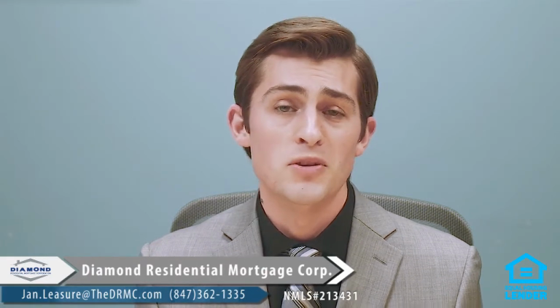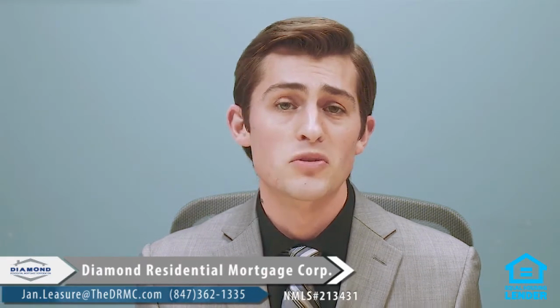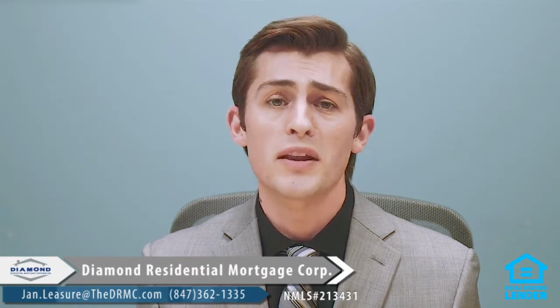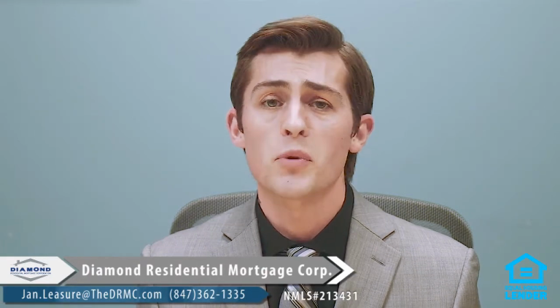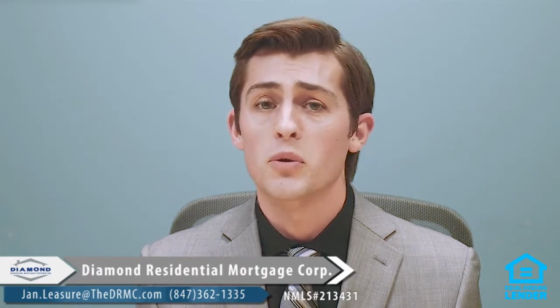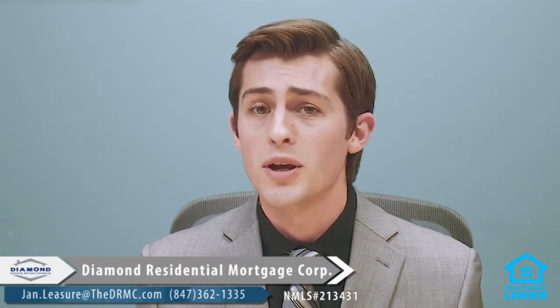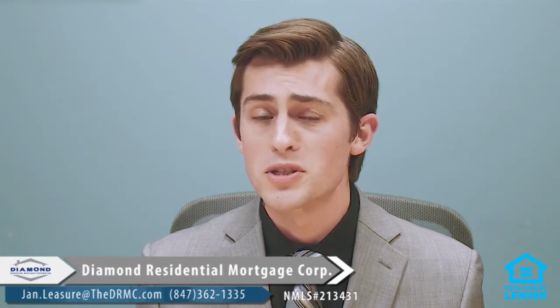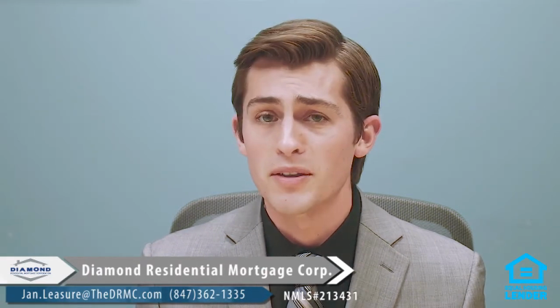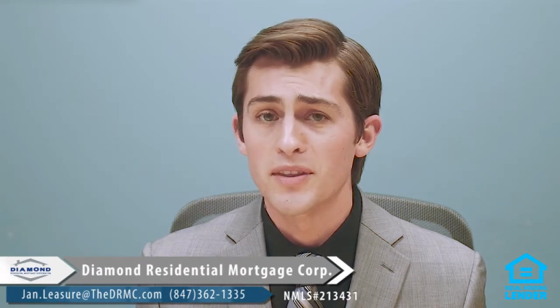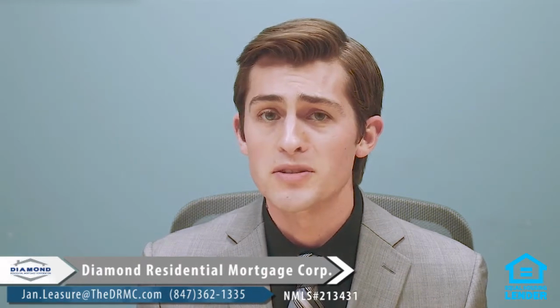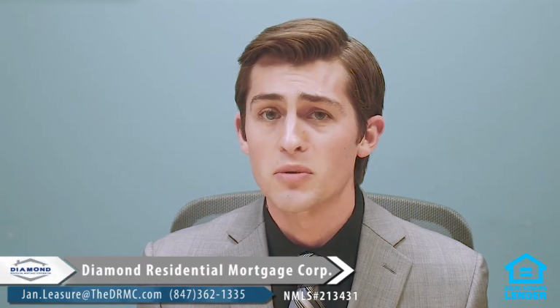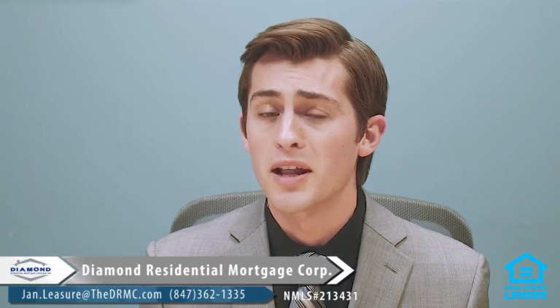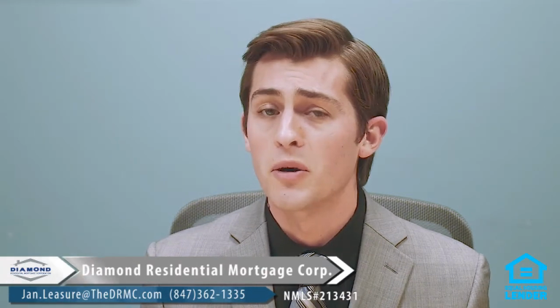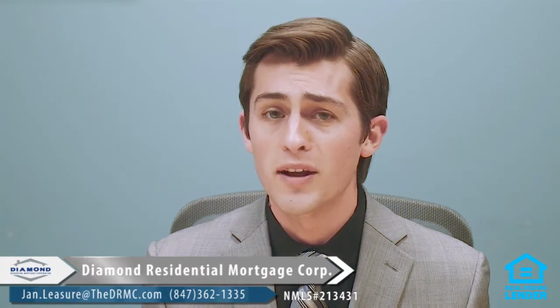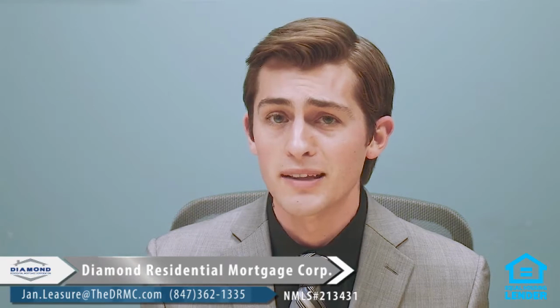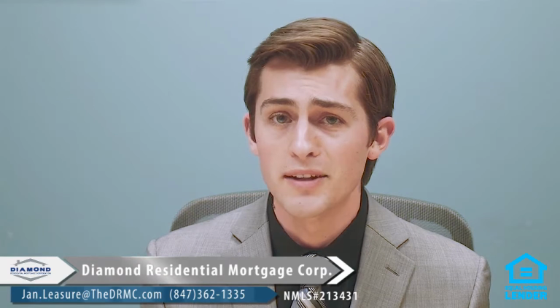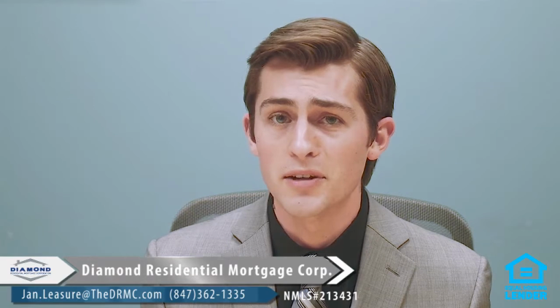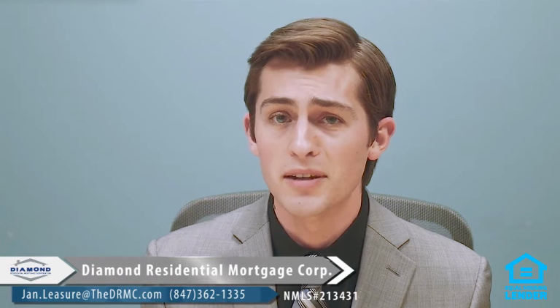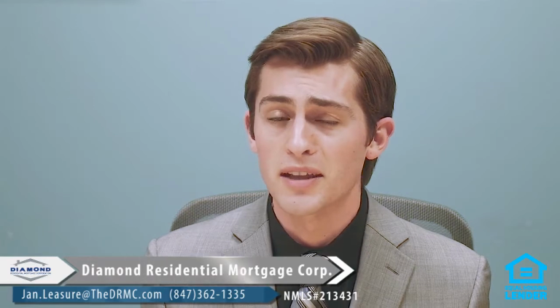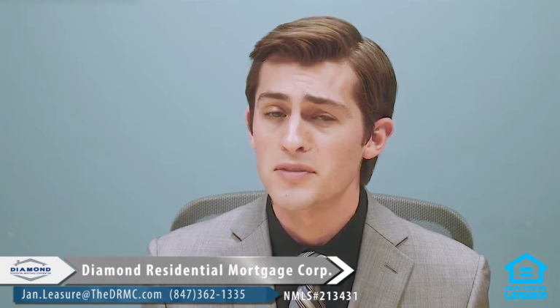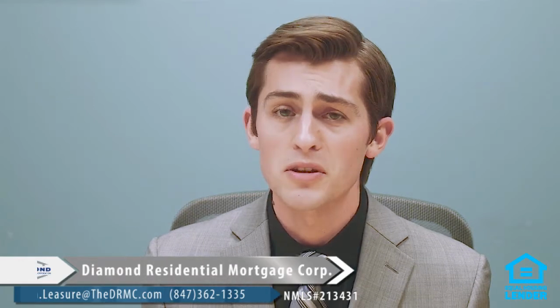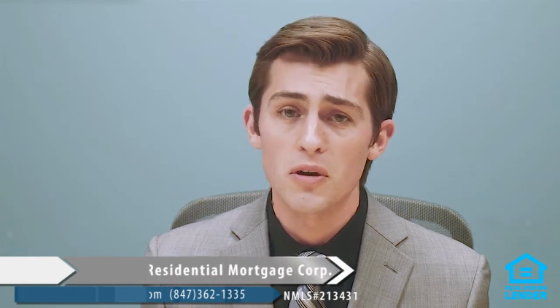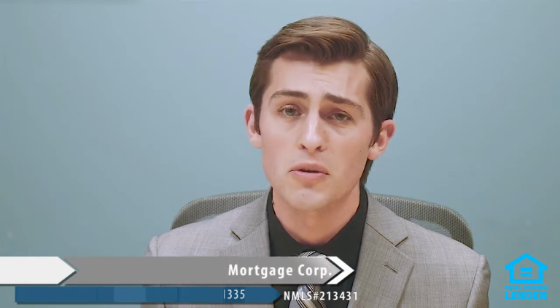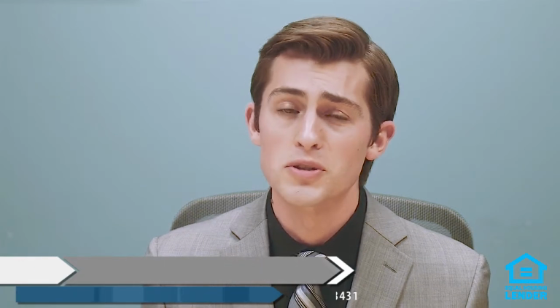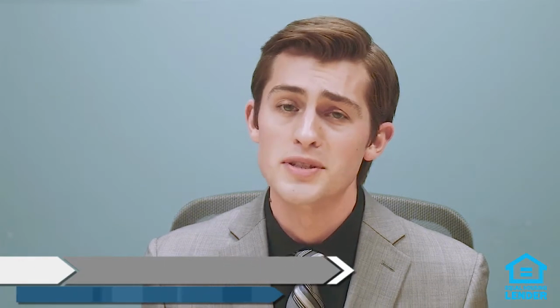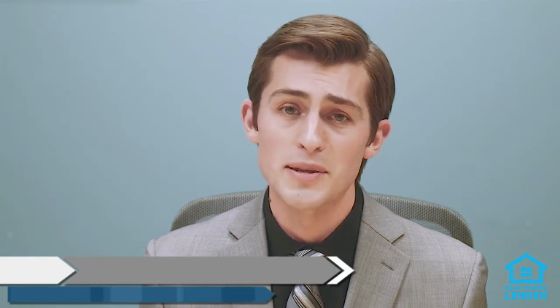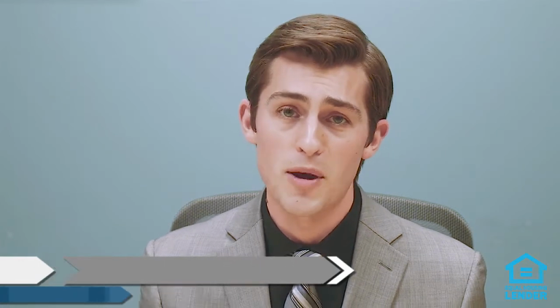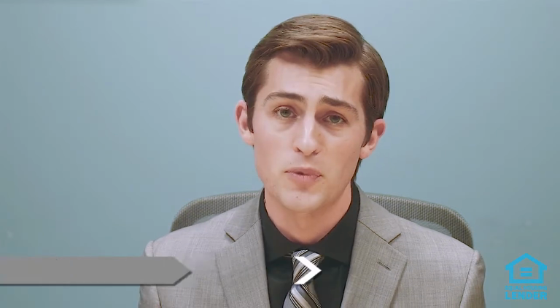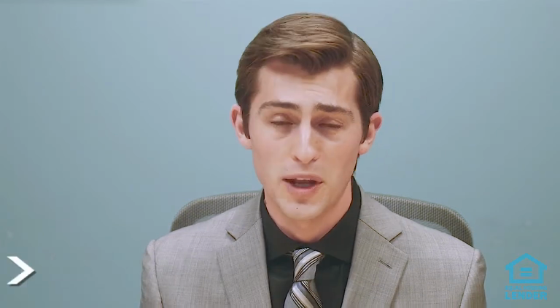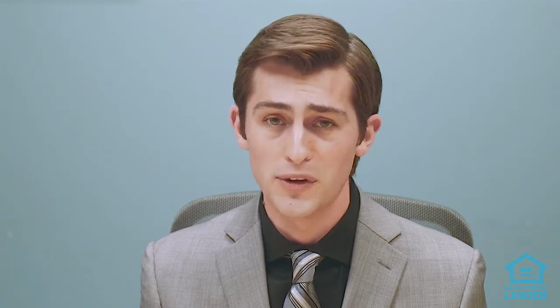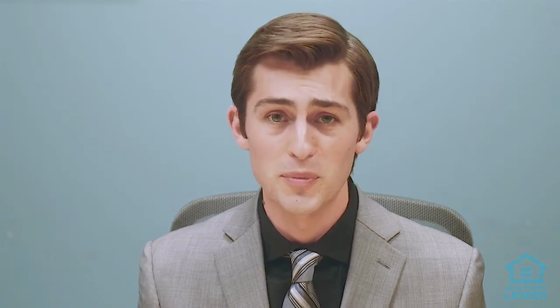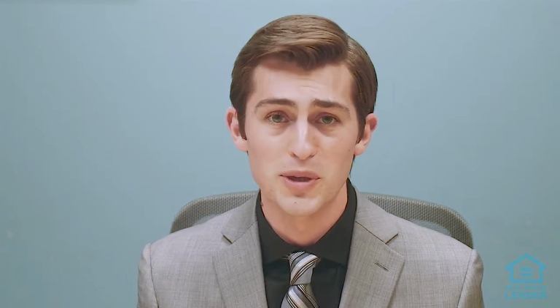So if you have any more questions about this or need help finding a lender, give us a call or shoot us an email. We're here to help you.